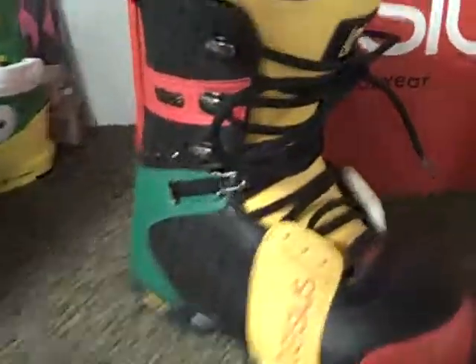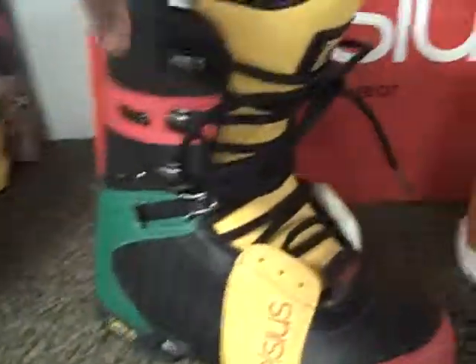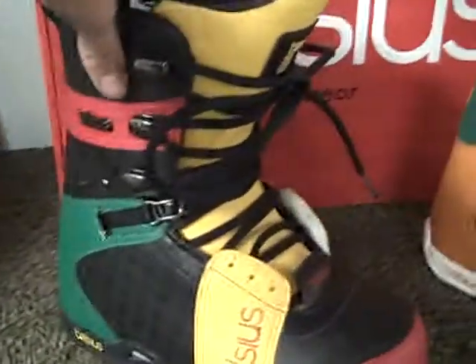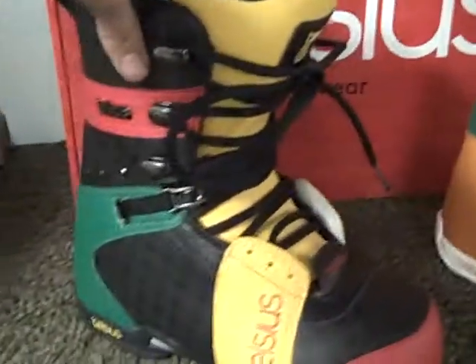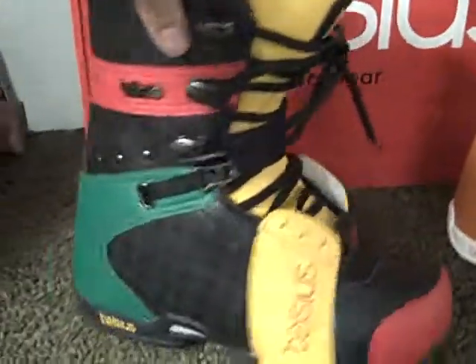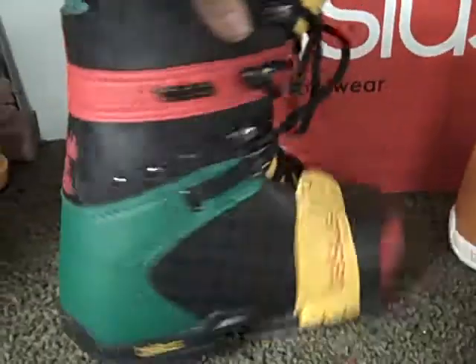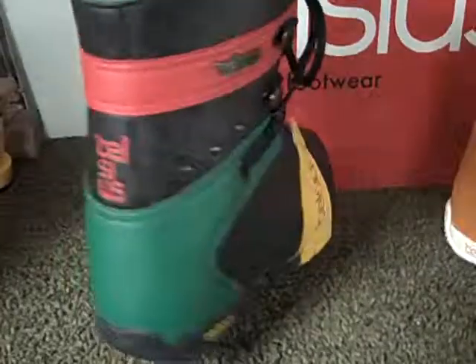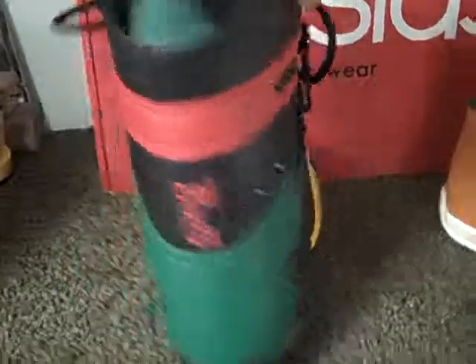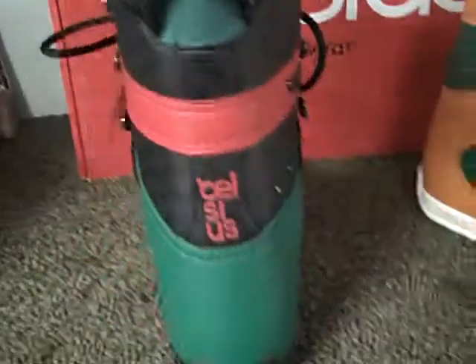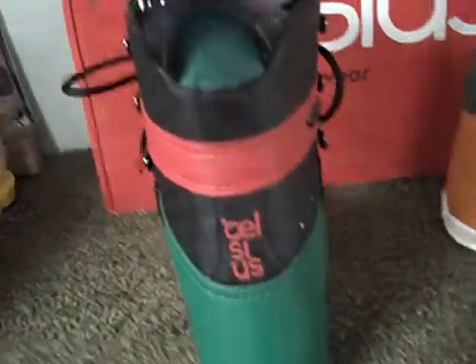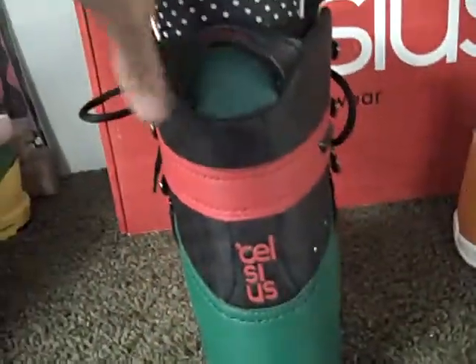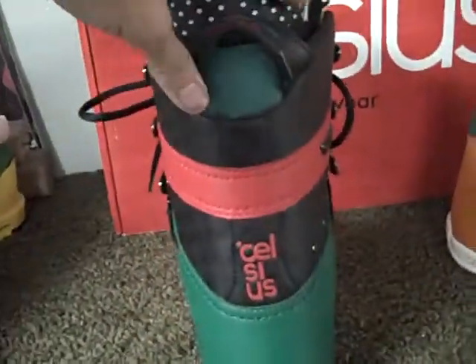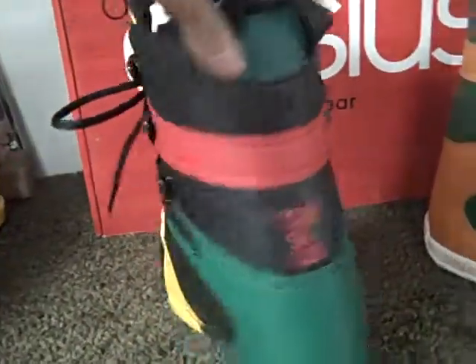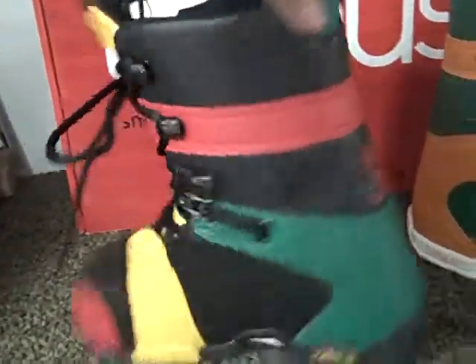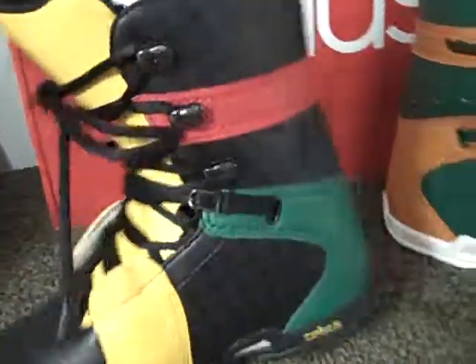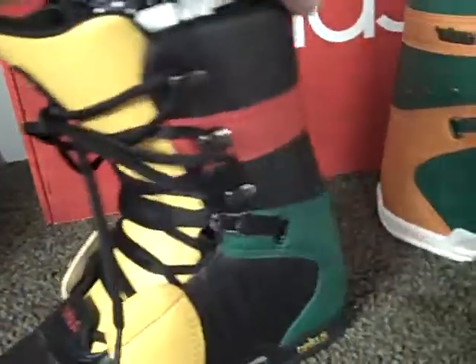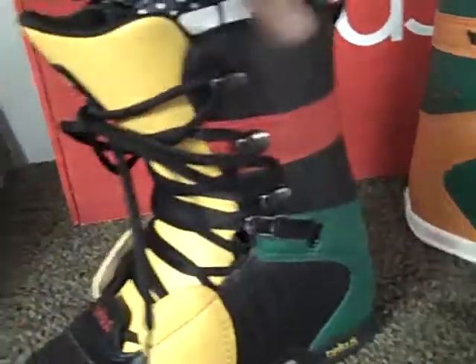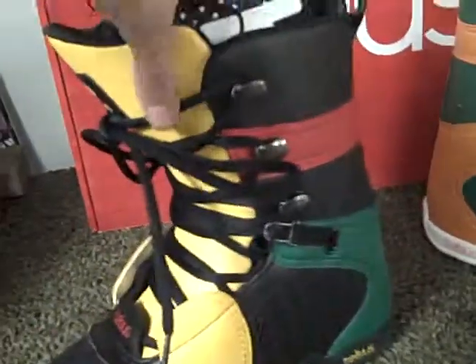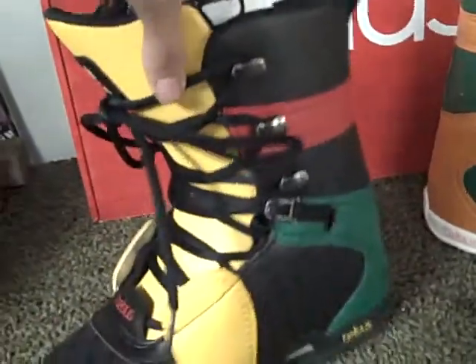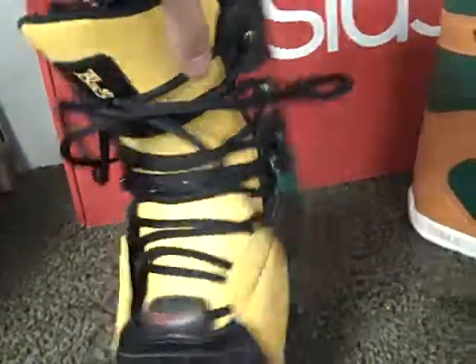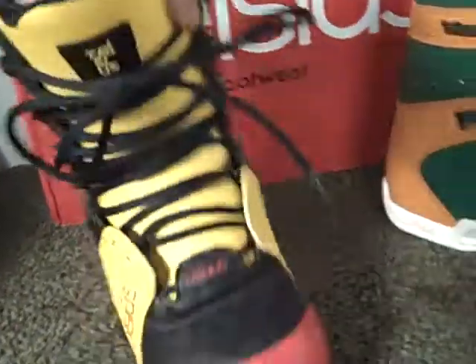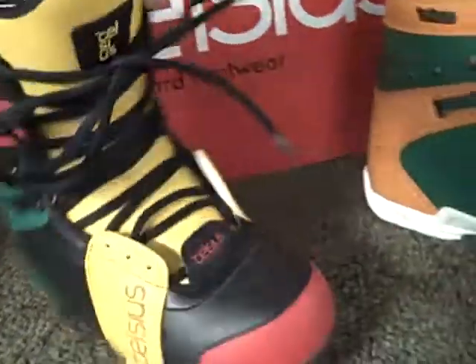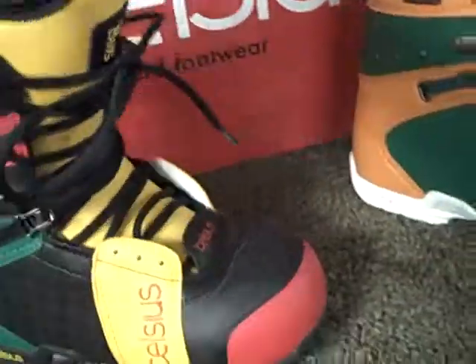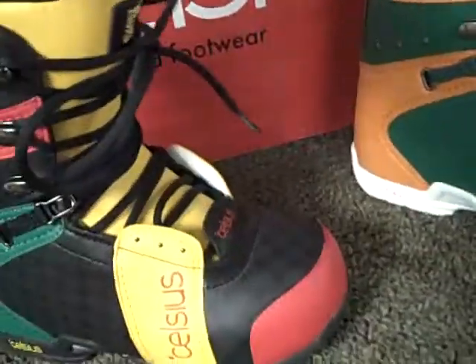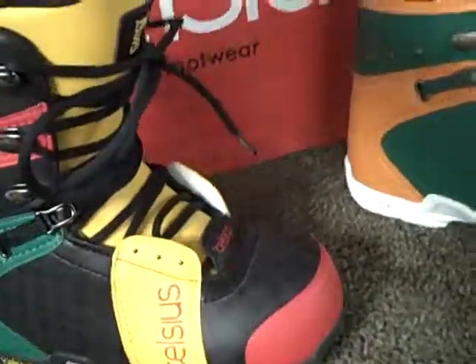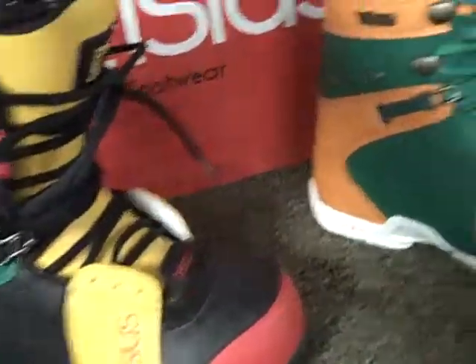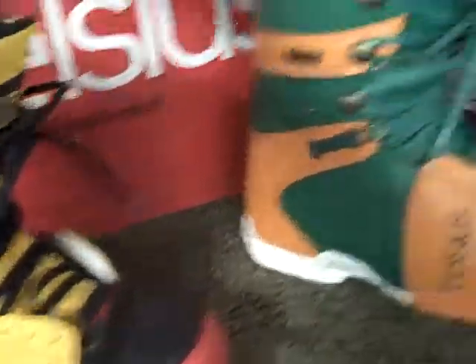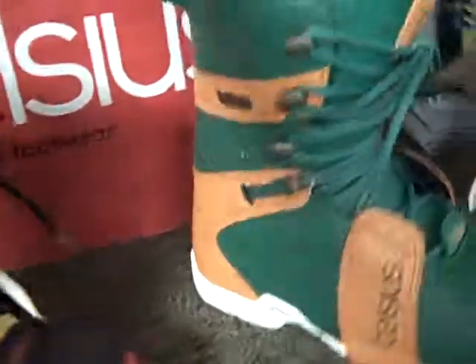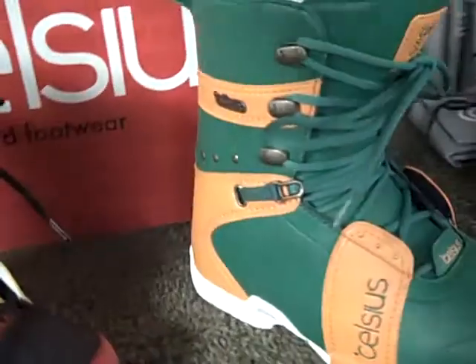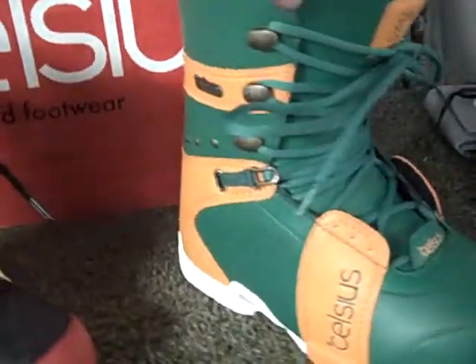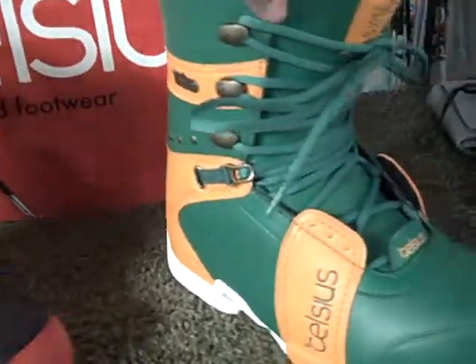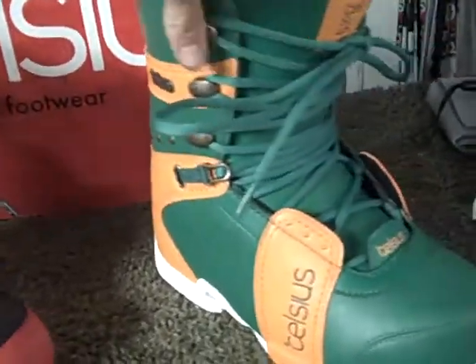That's the 2010 Celsius Series Snowboard Boot, and we also have it in green and orange.